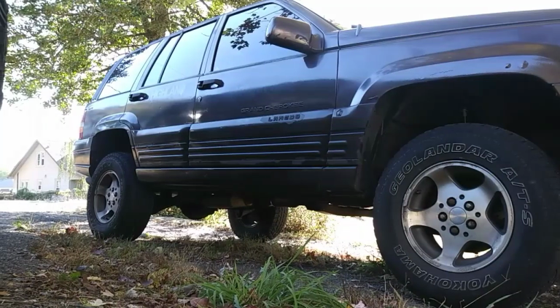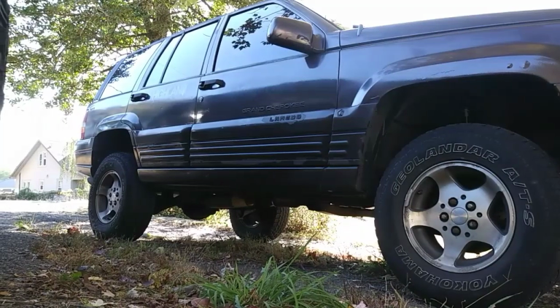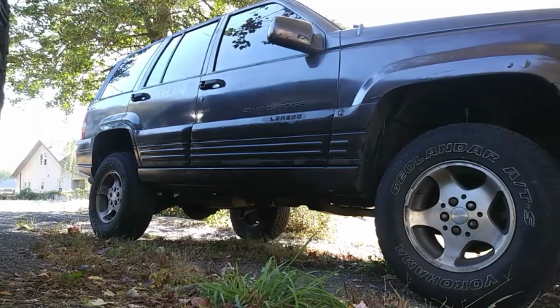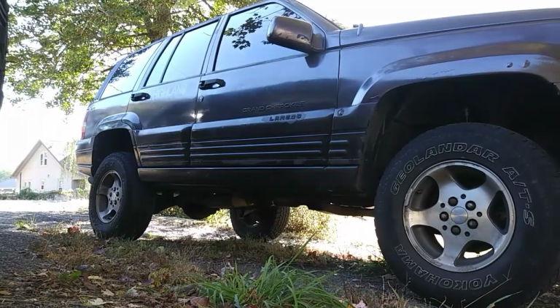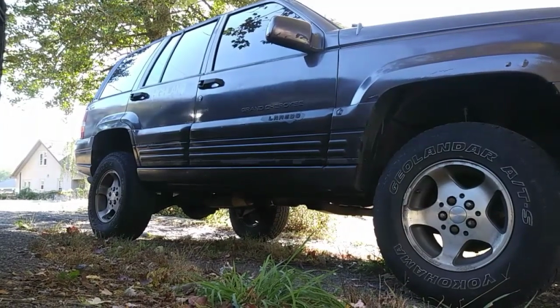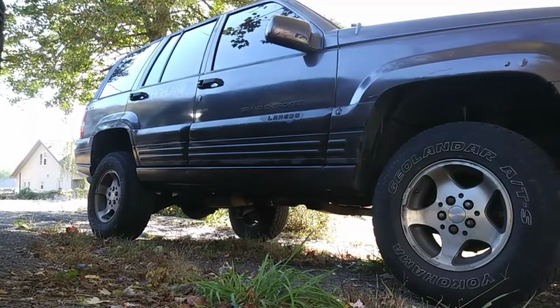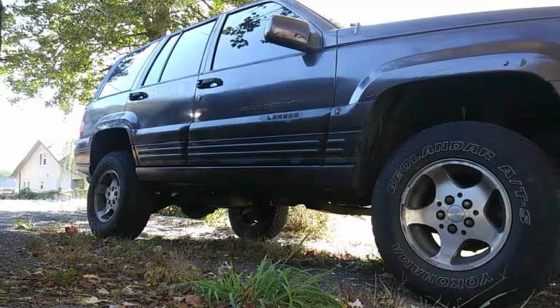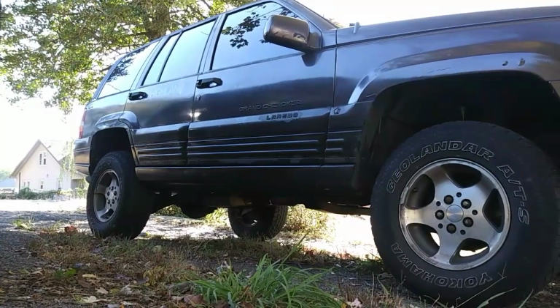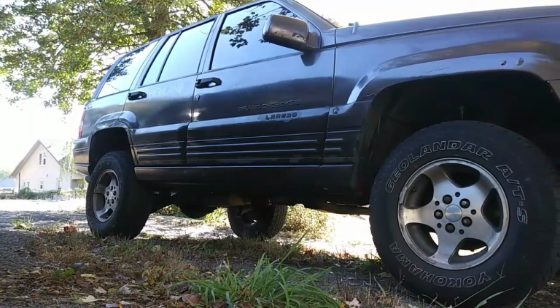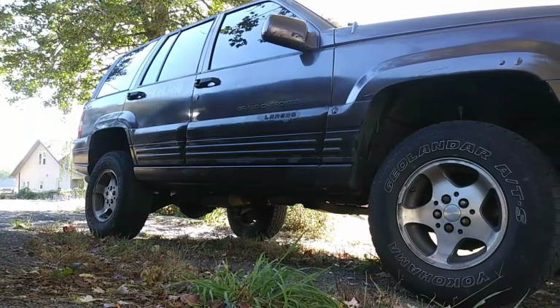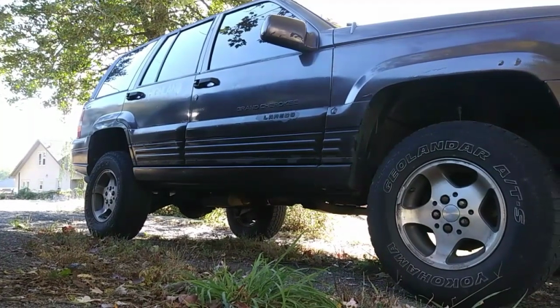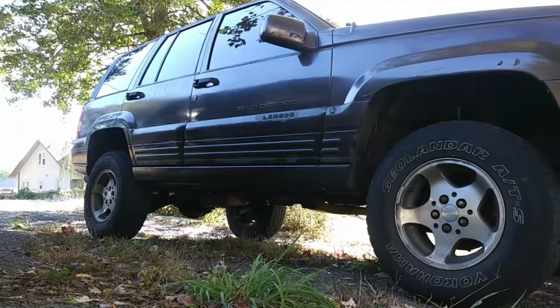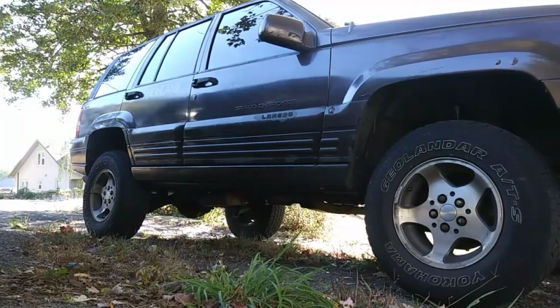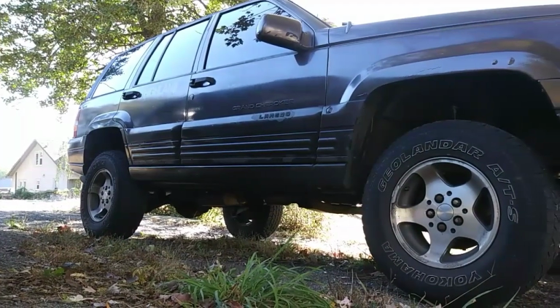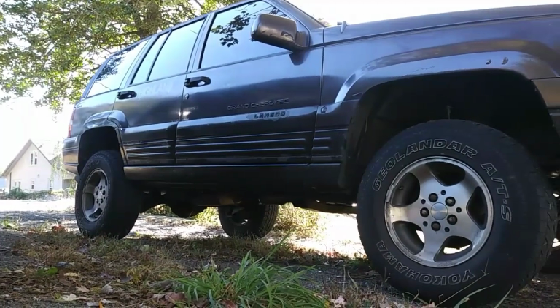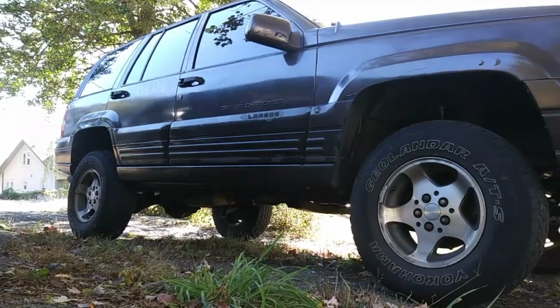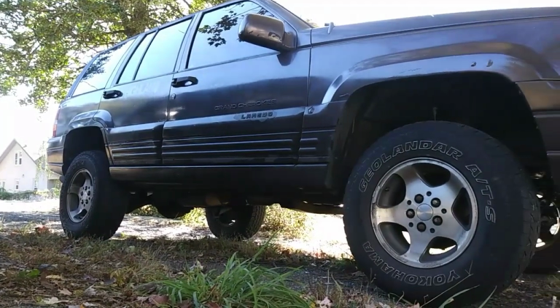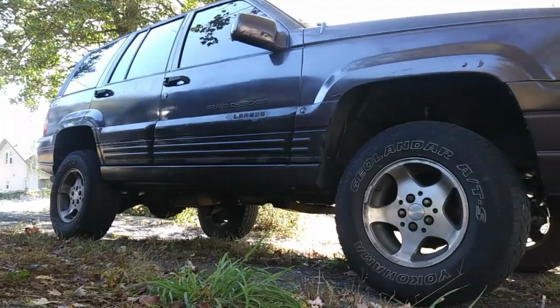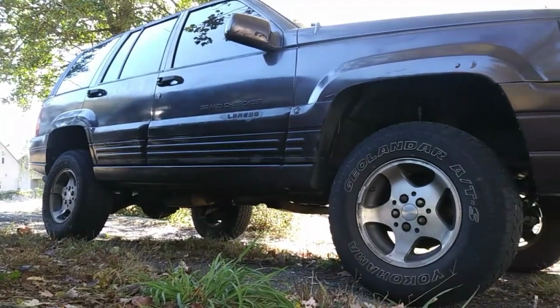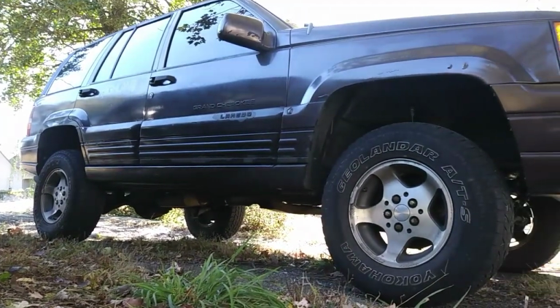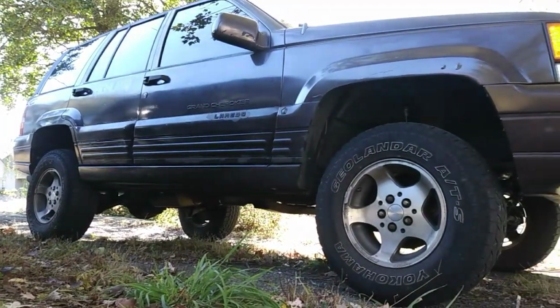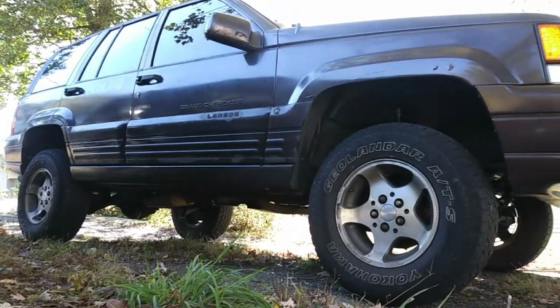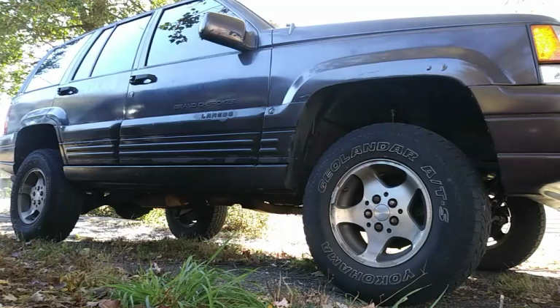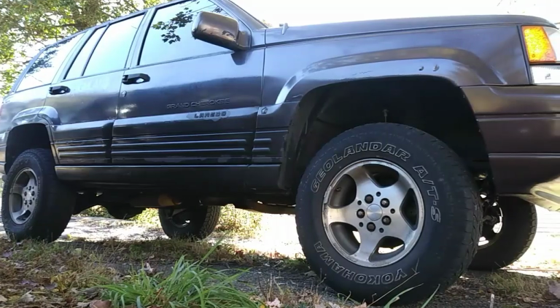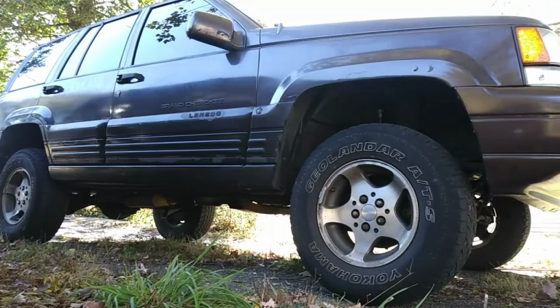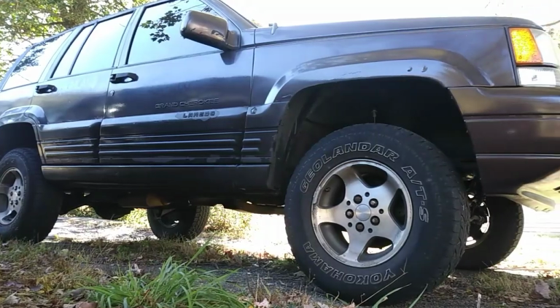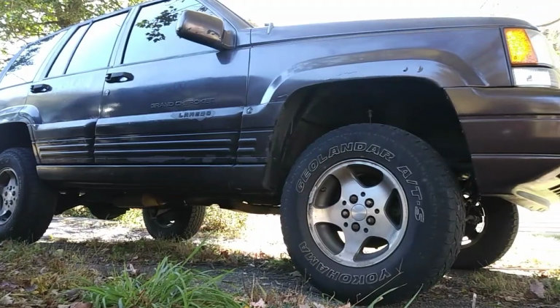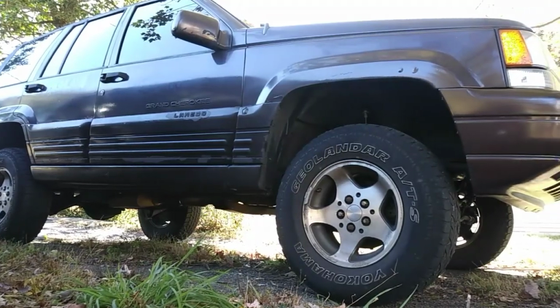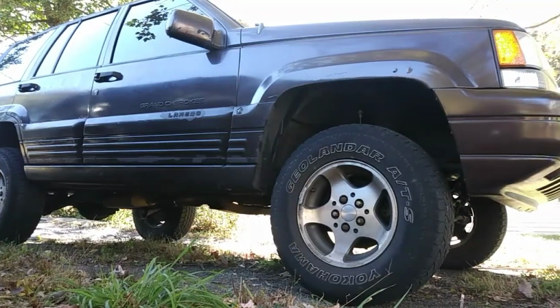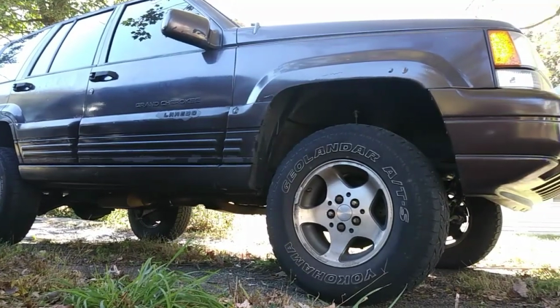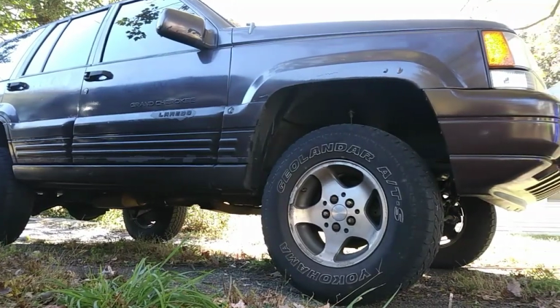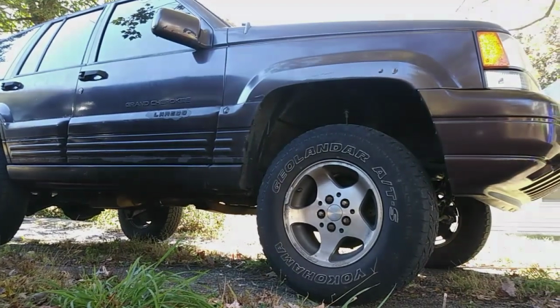Today I had a couple extra dollars laying around for a decent wheel and tire combo, so check it out.